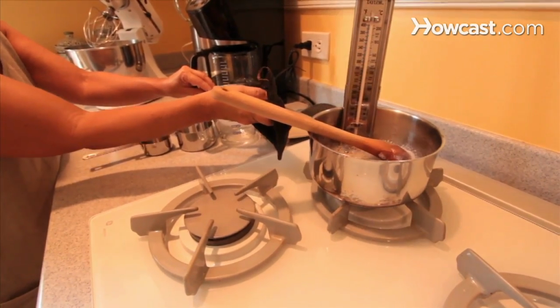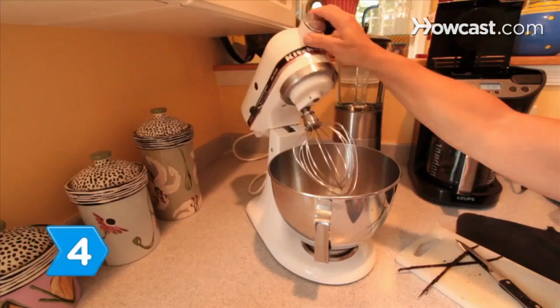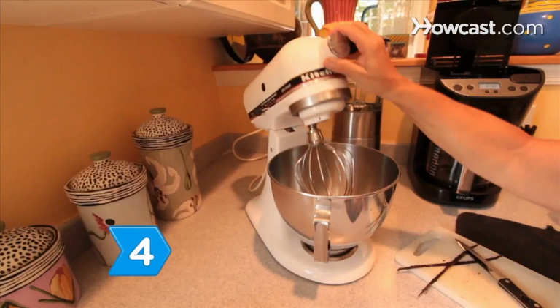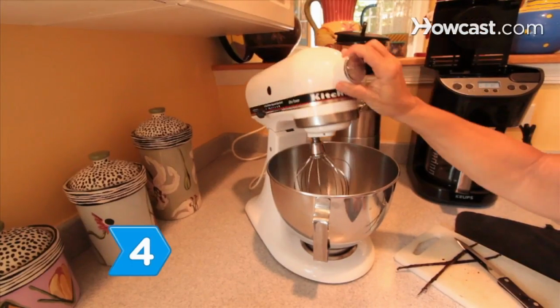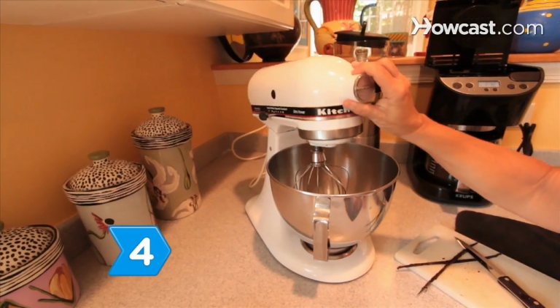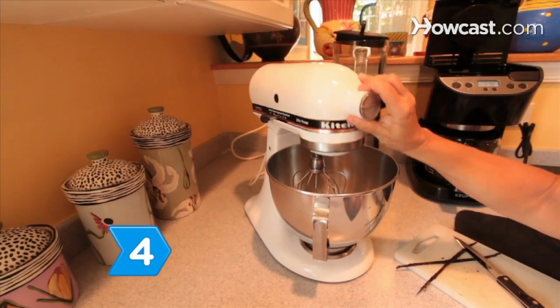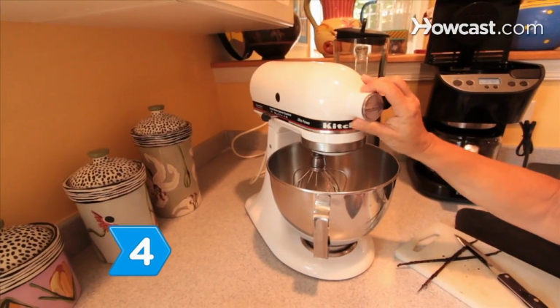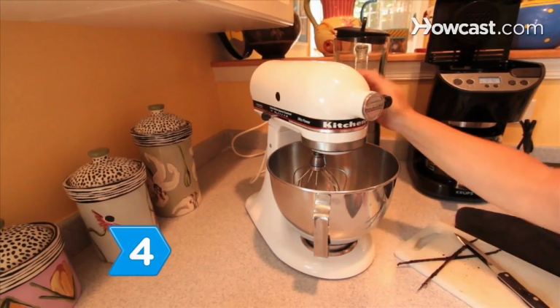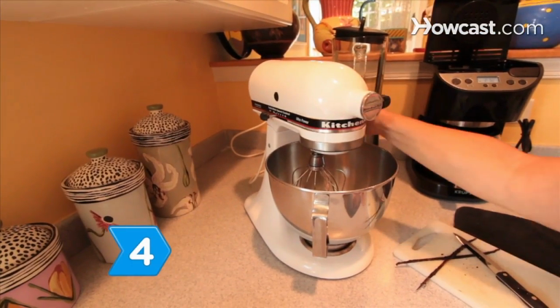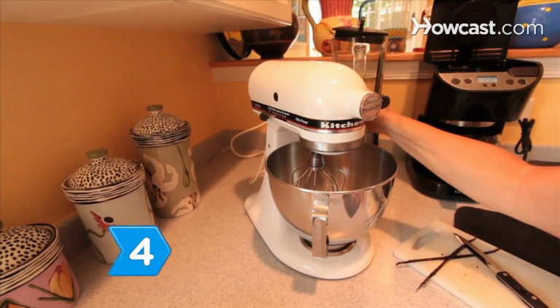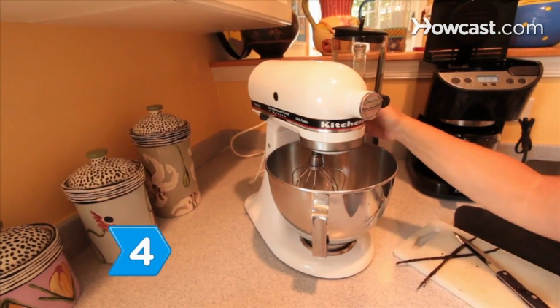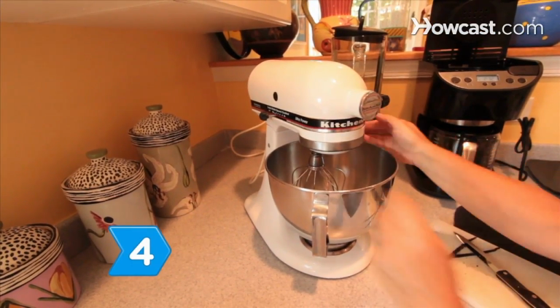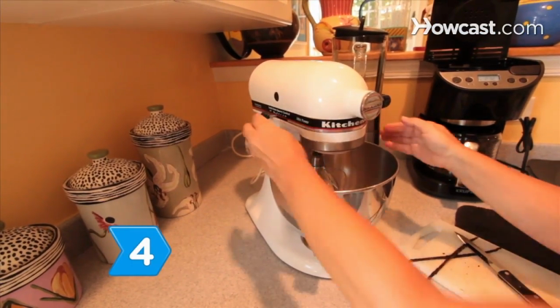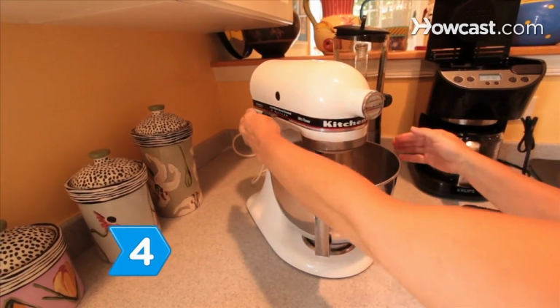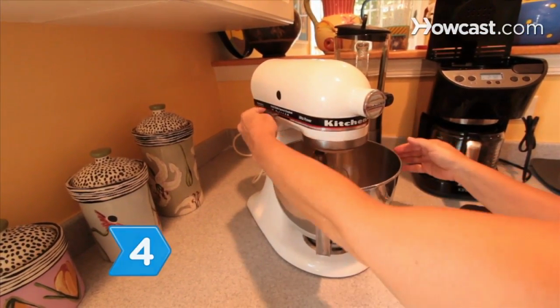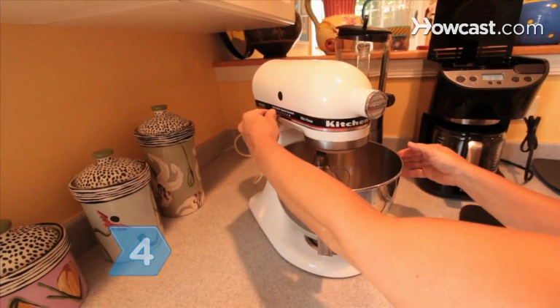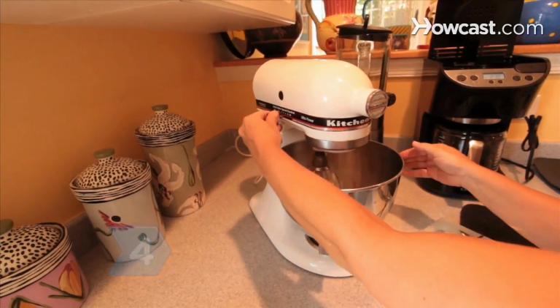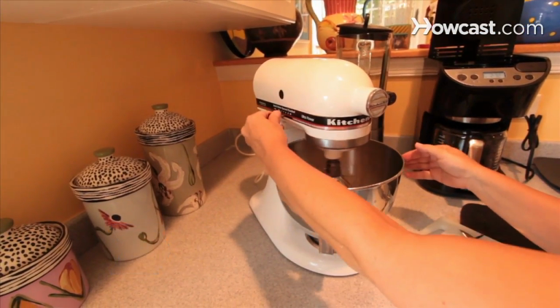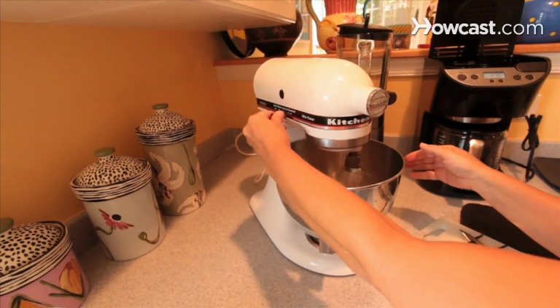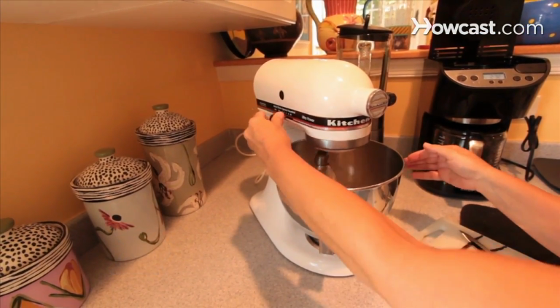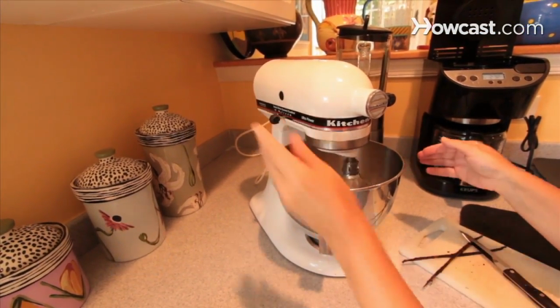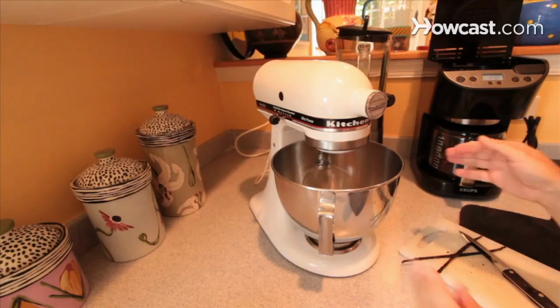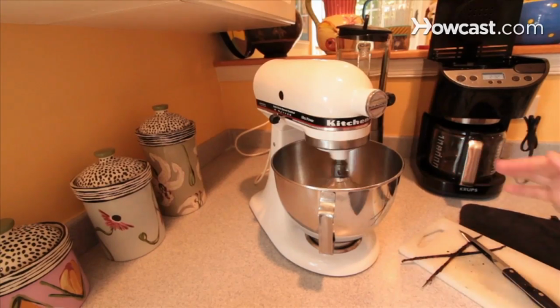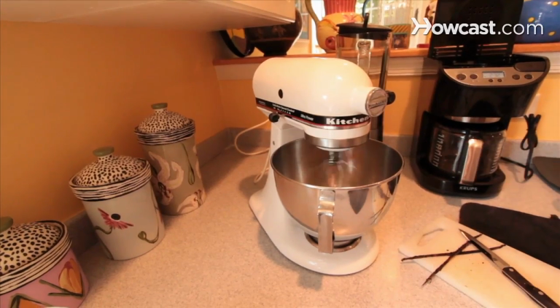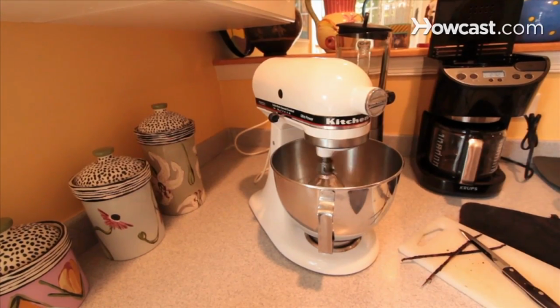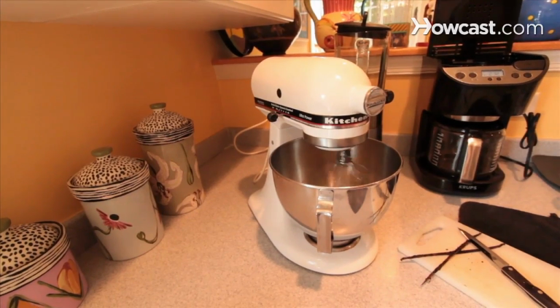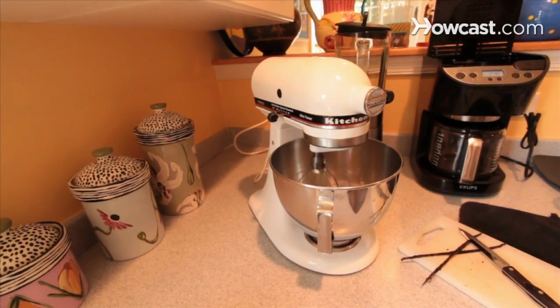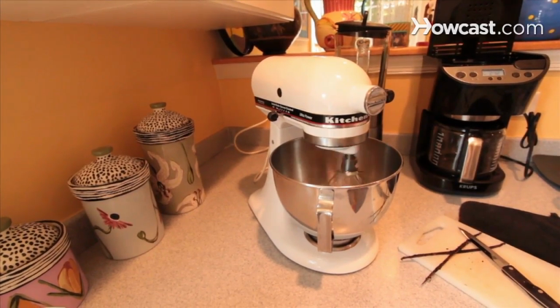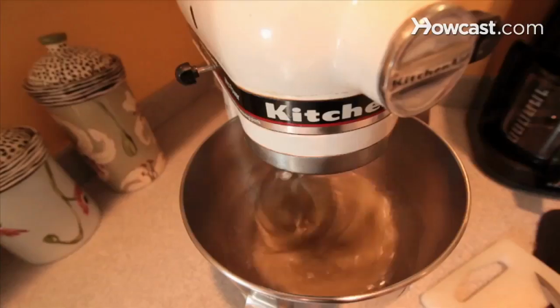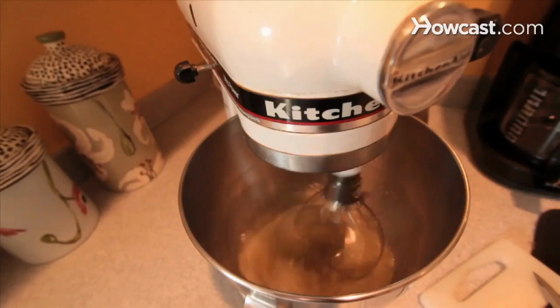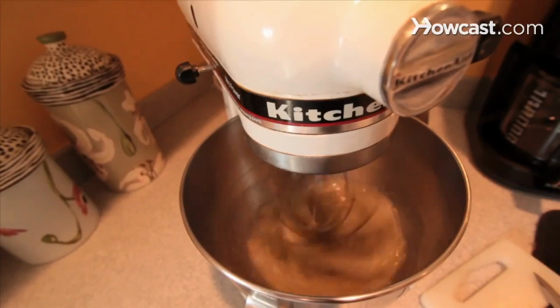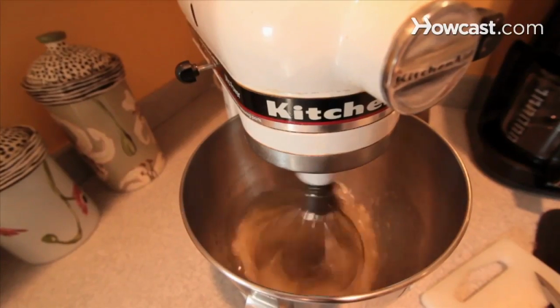Step 4: Beat the egg white mixture with the whisk attachment at medium speed until soft peaks form.